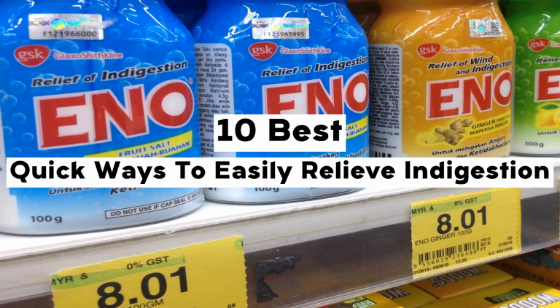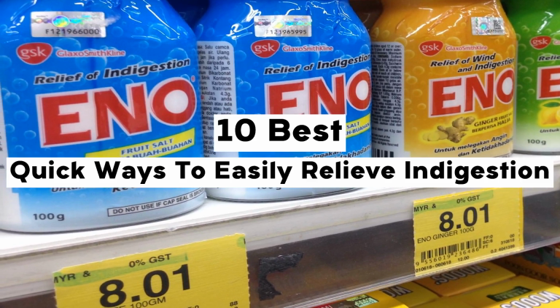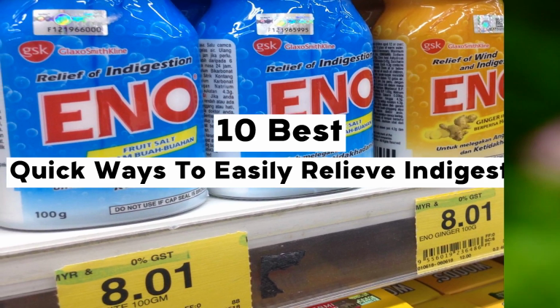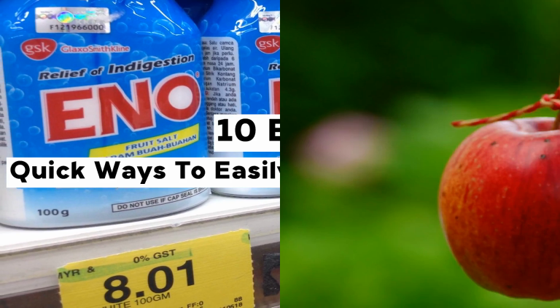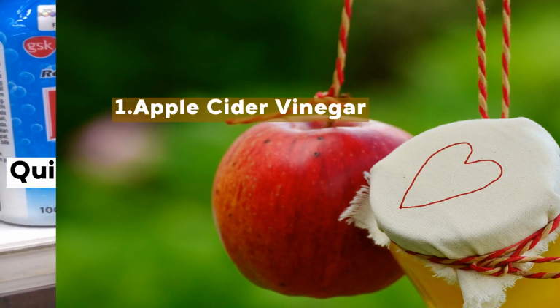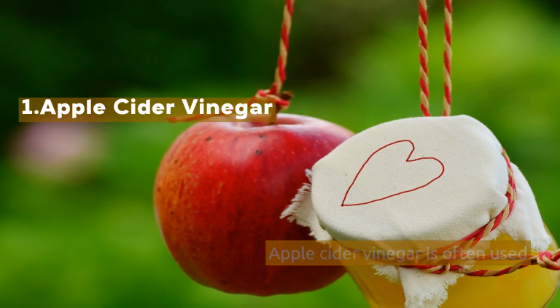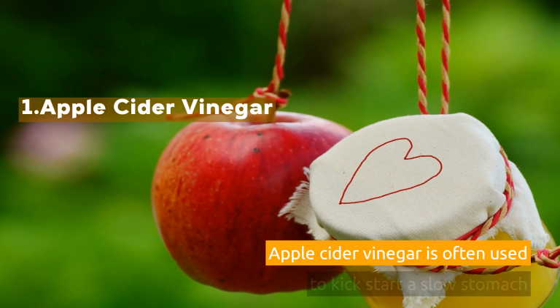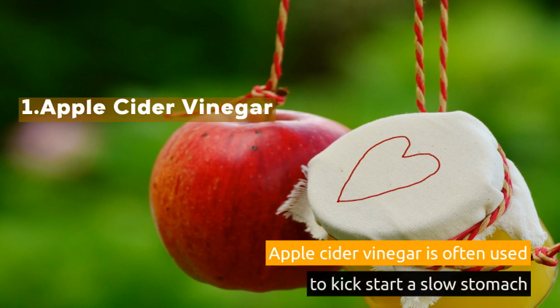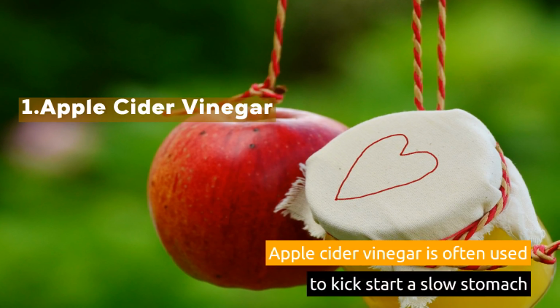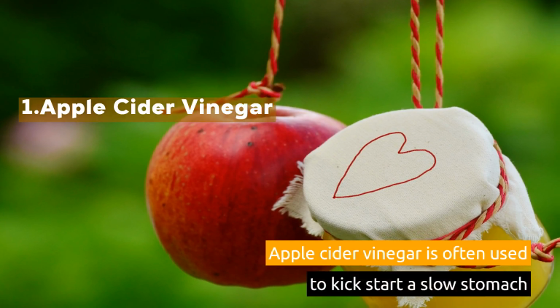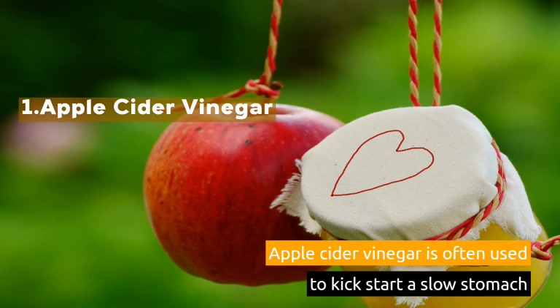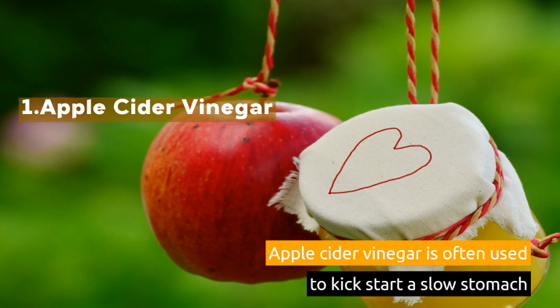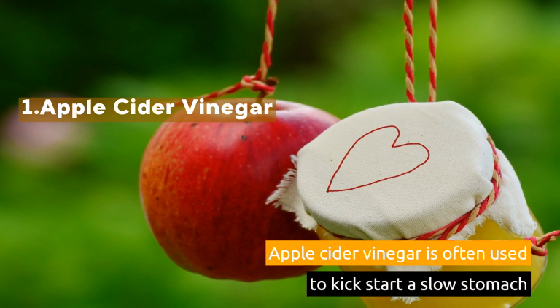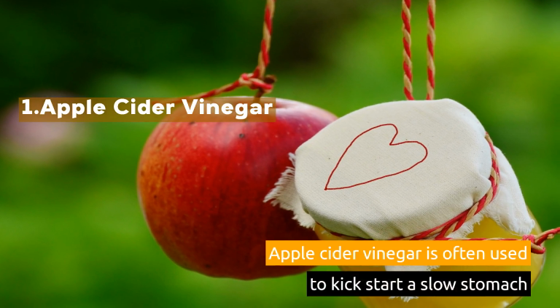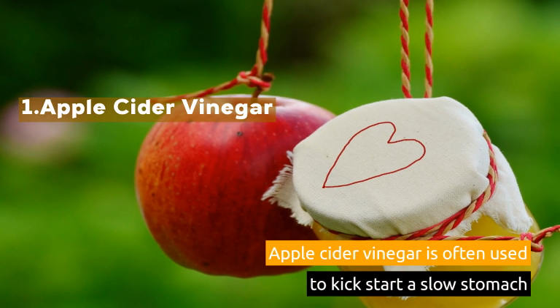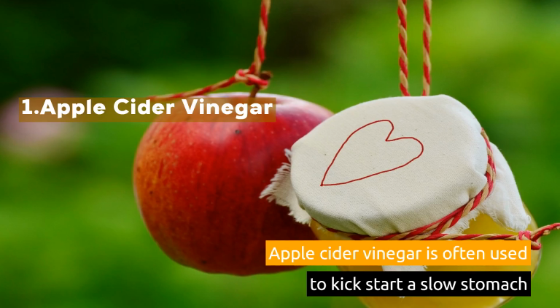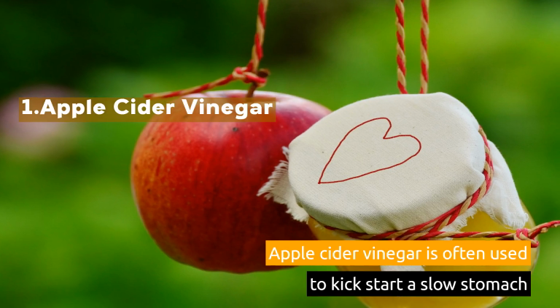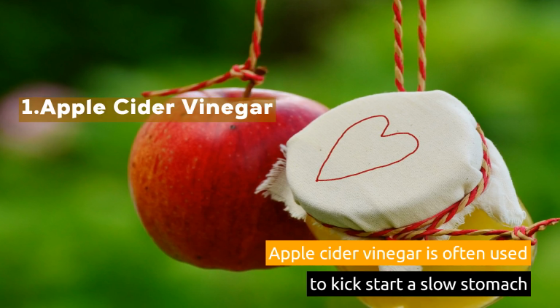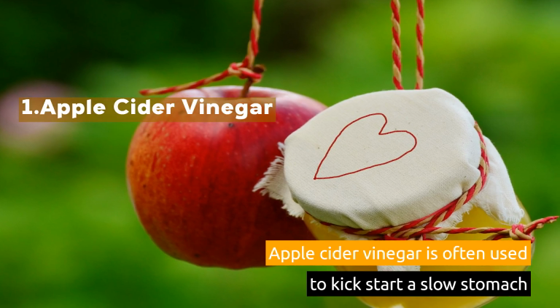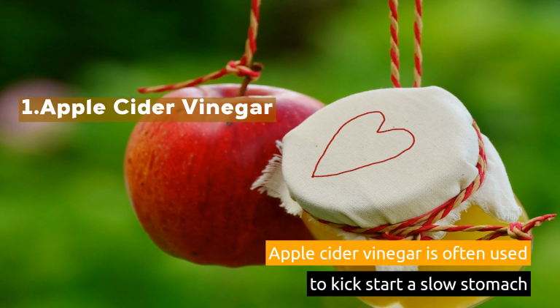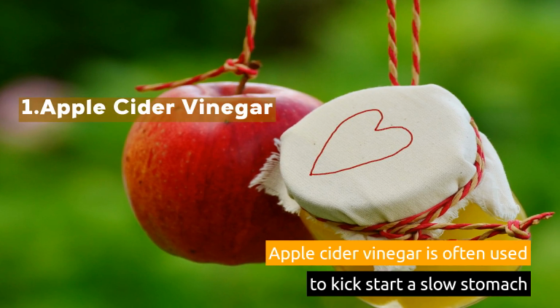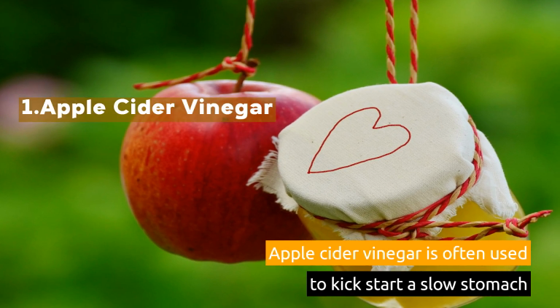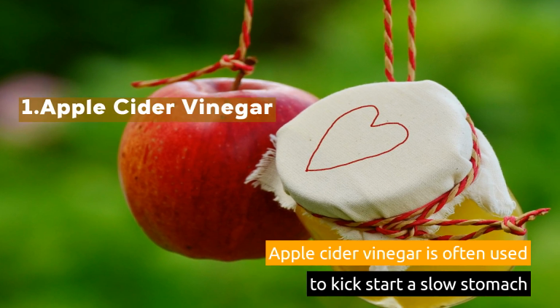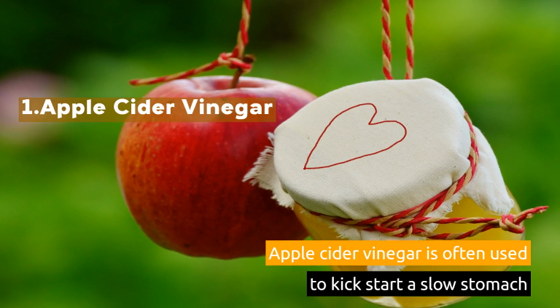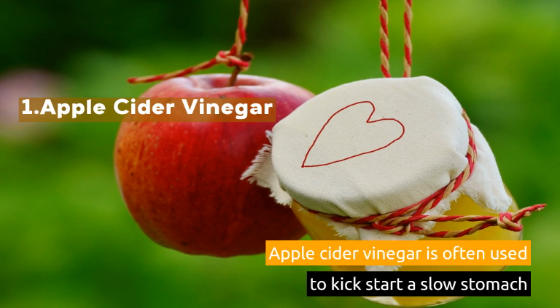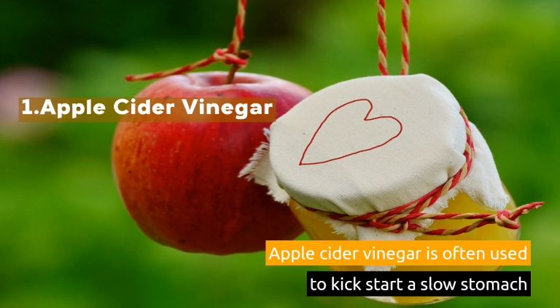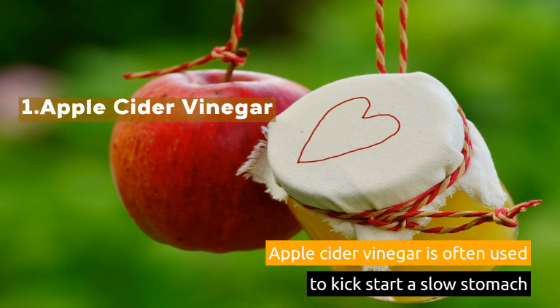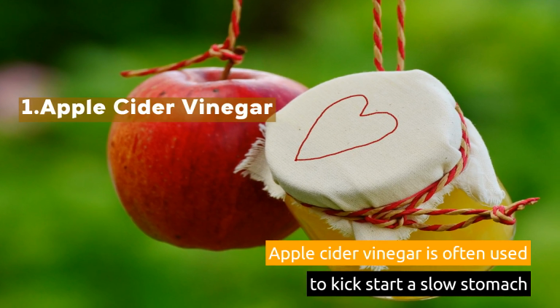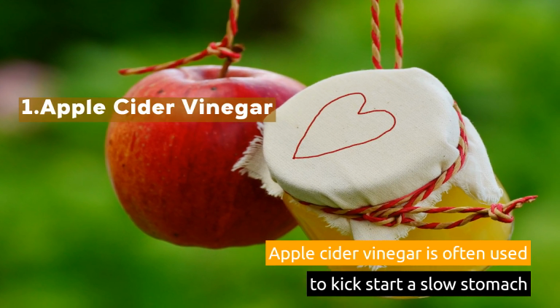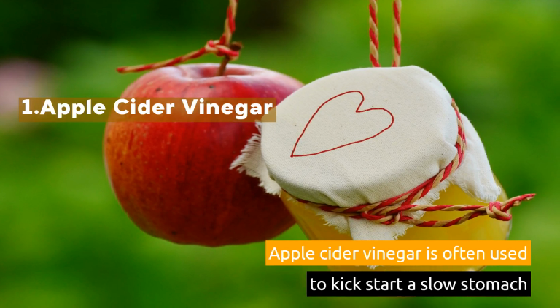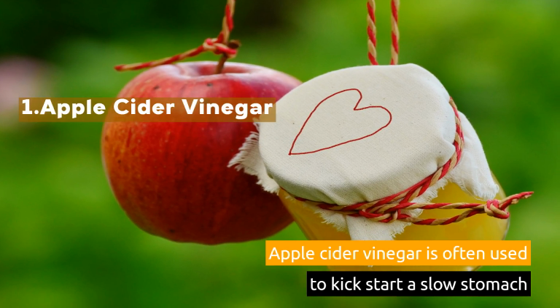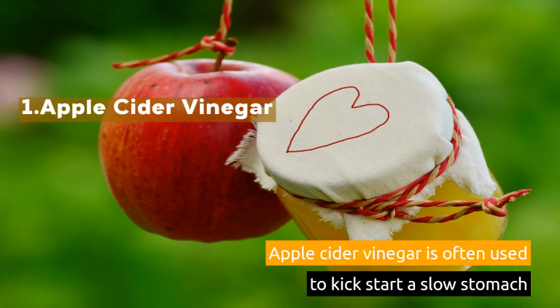1. Apple Cider Vinegar. Apple cider vinegar is often used to kickstart a slow stomach.